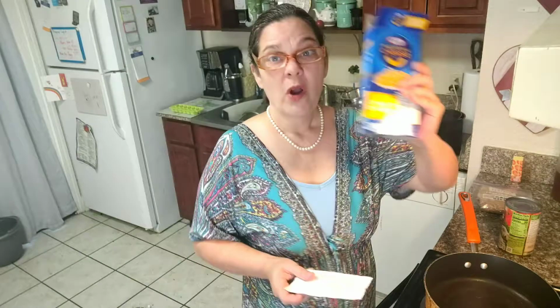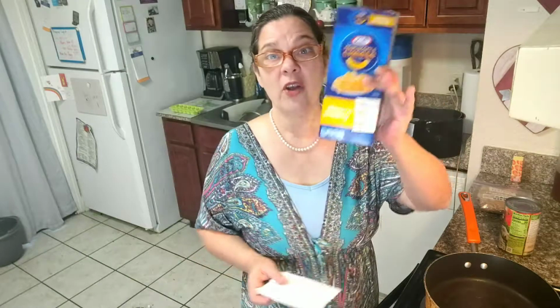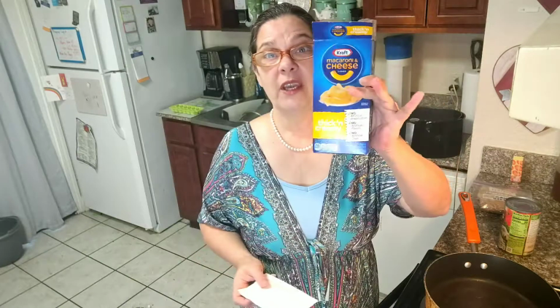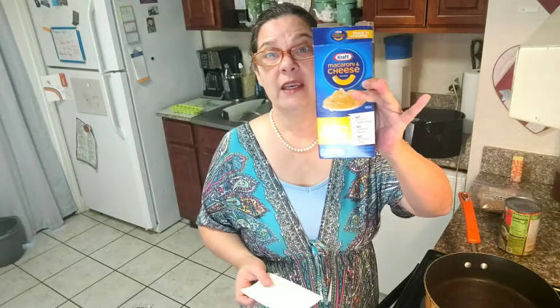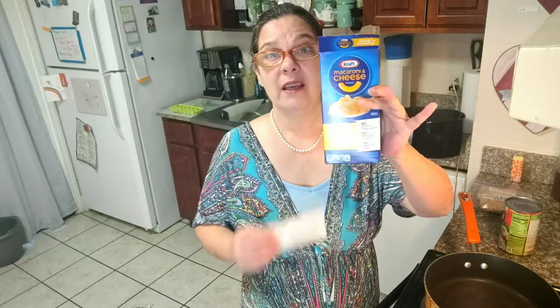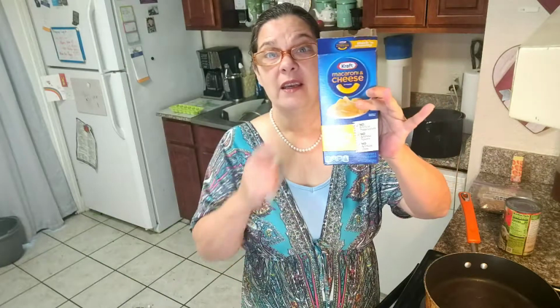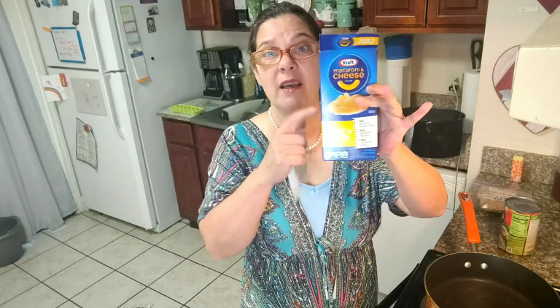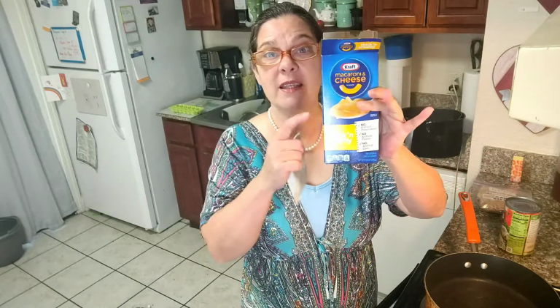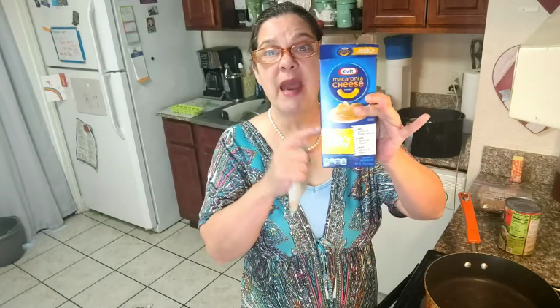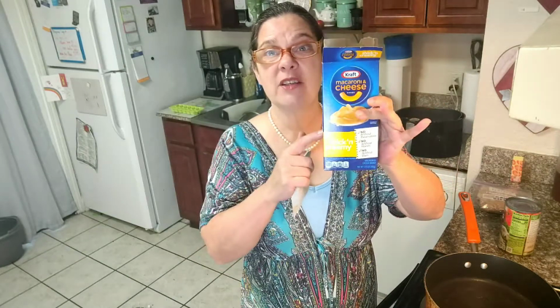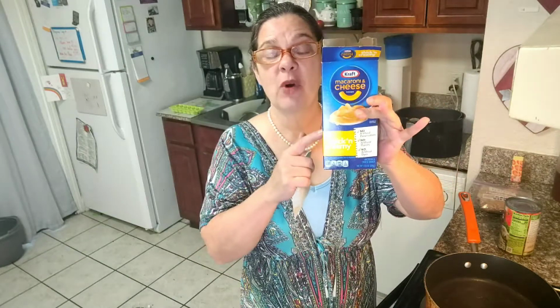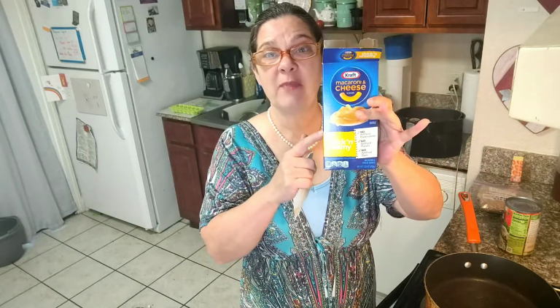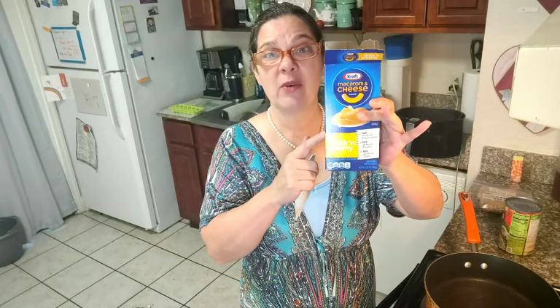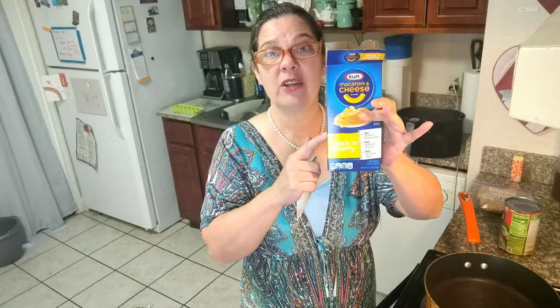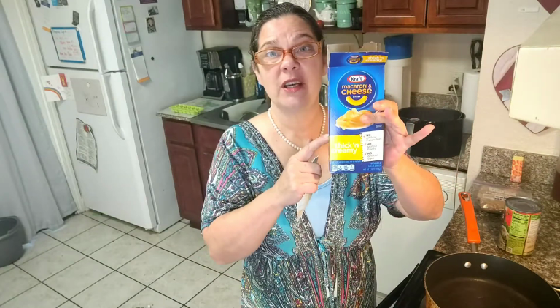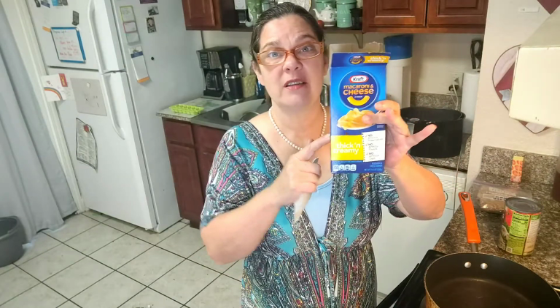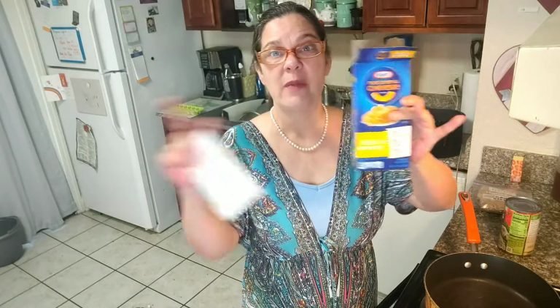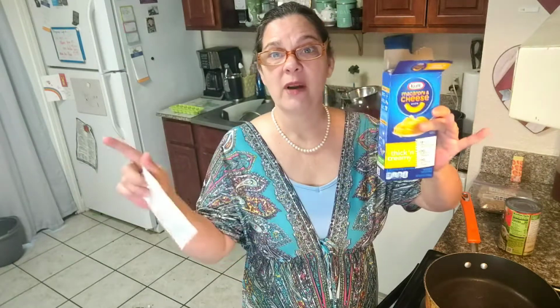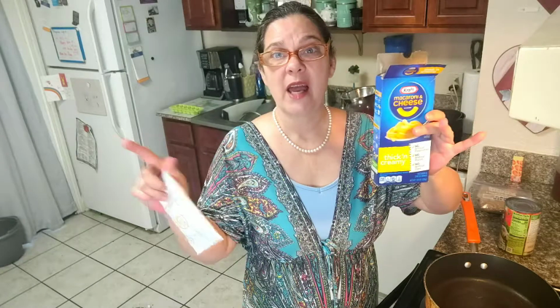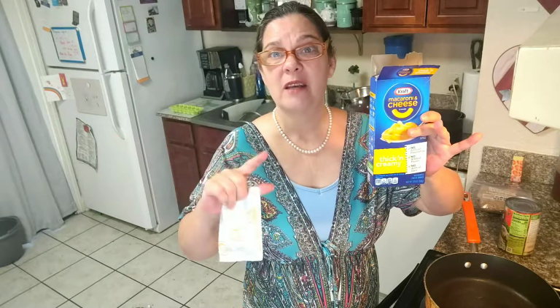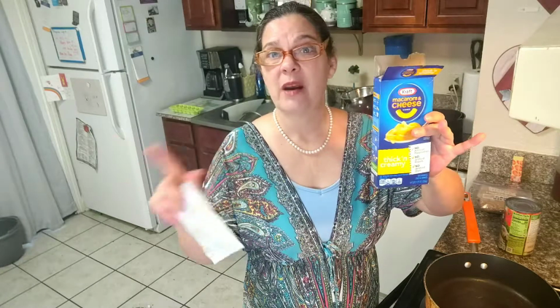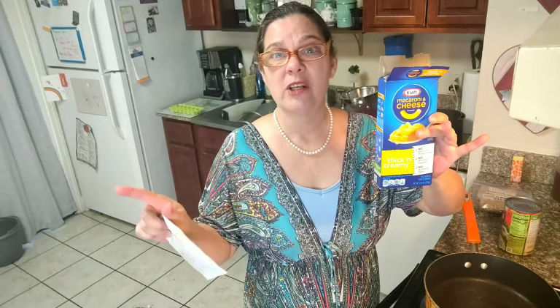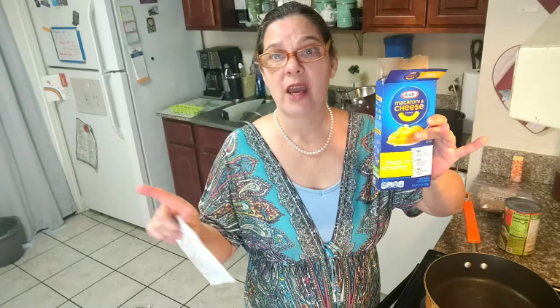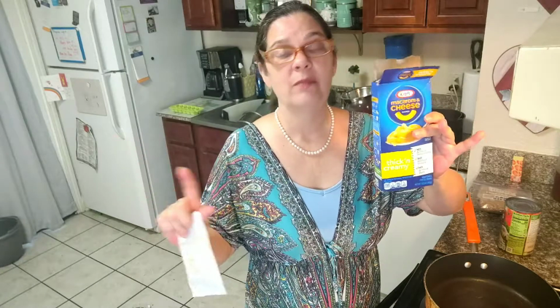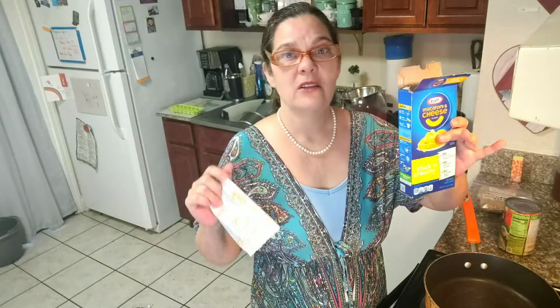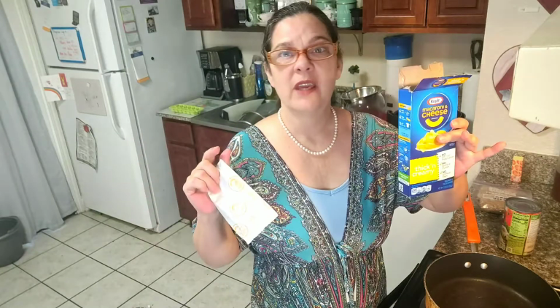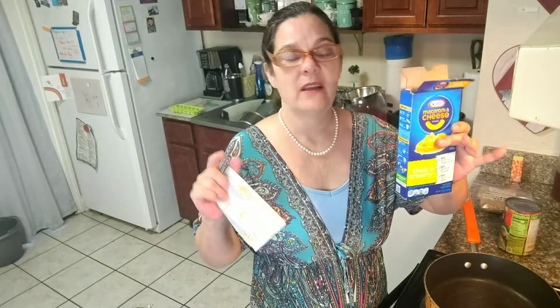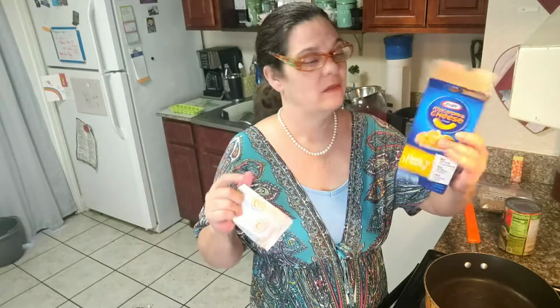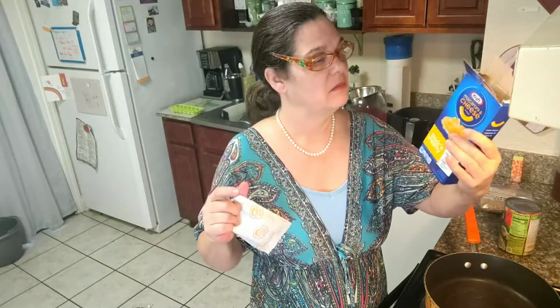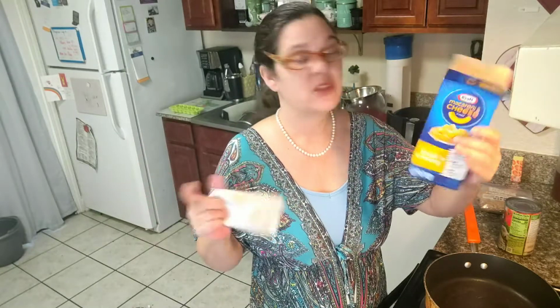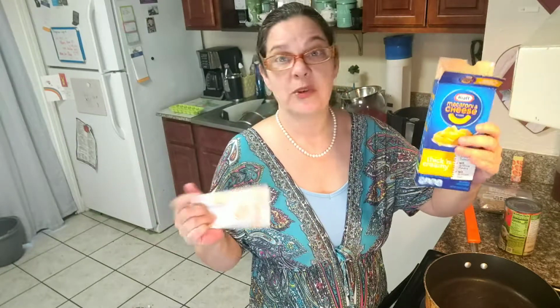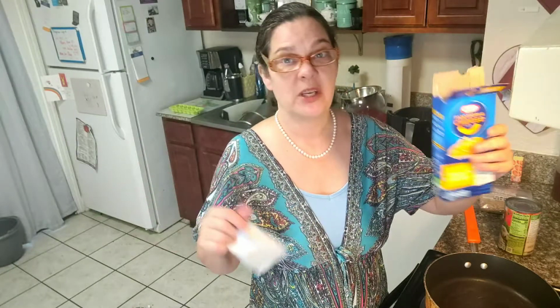All you need is a package of Kraft Macaroni and Cheese. Doesn't matter what kind, doesn't matter what shape — you can get it super cheap.